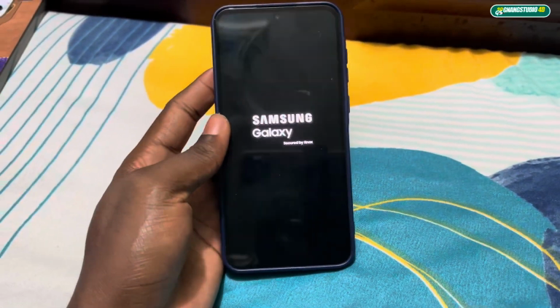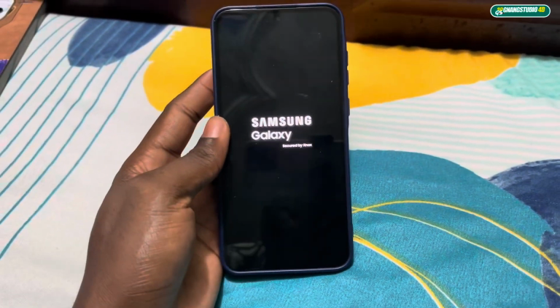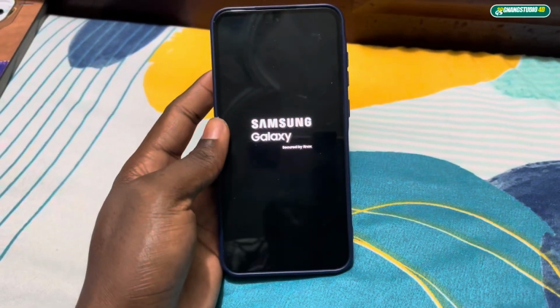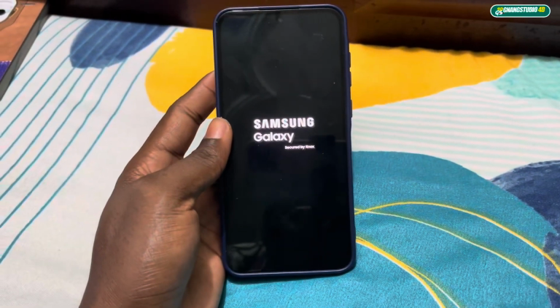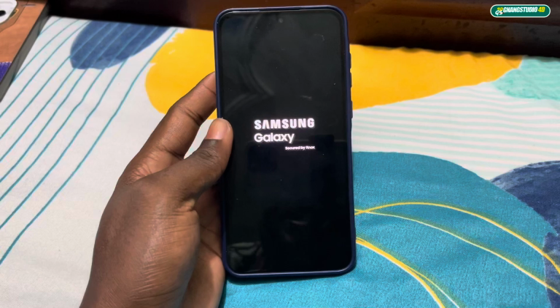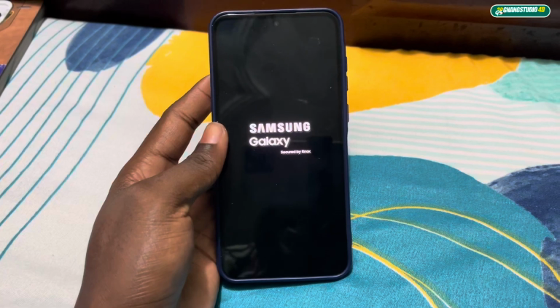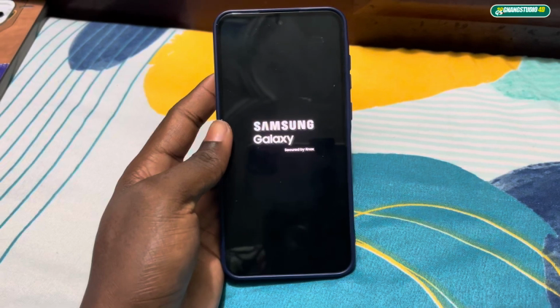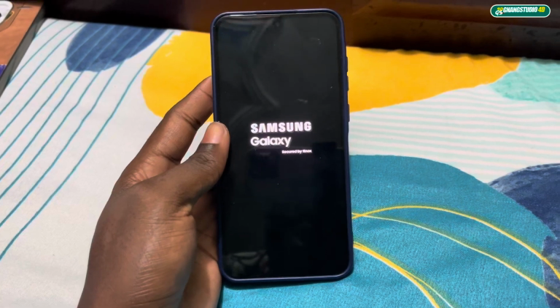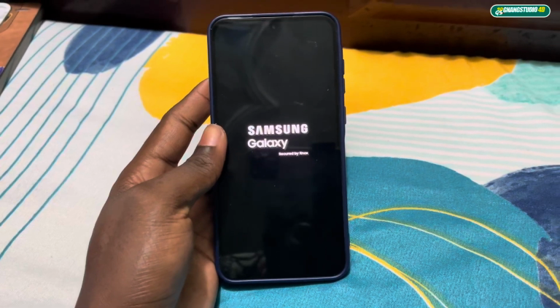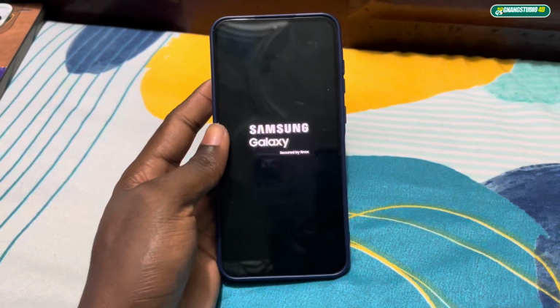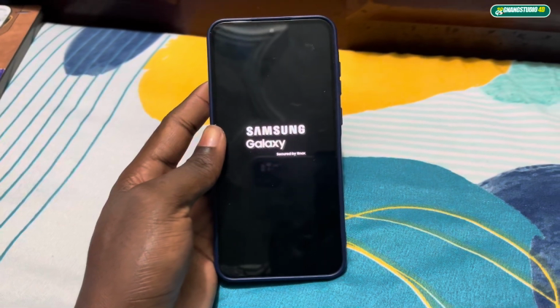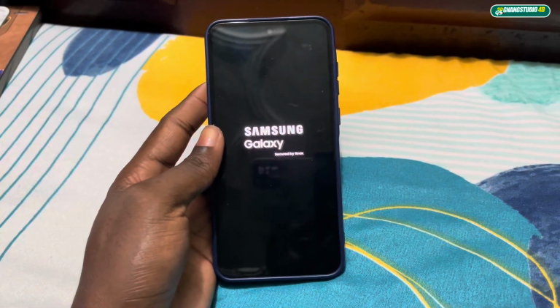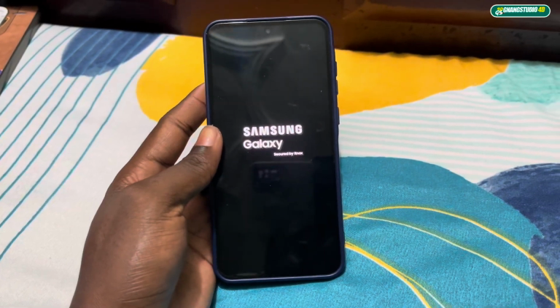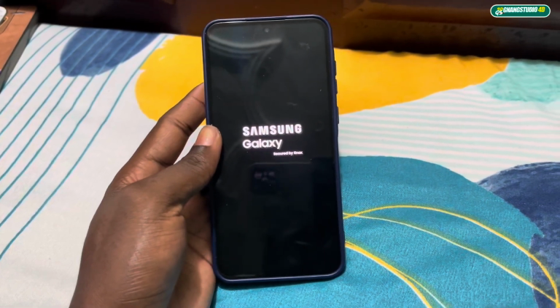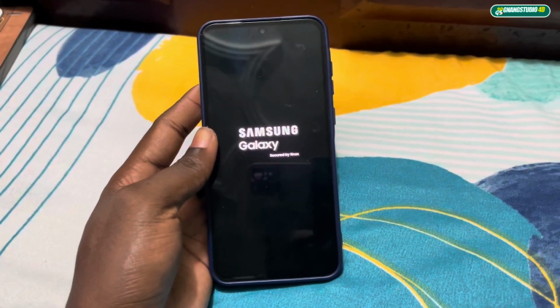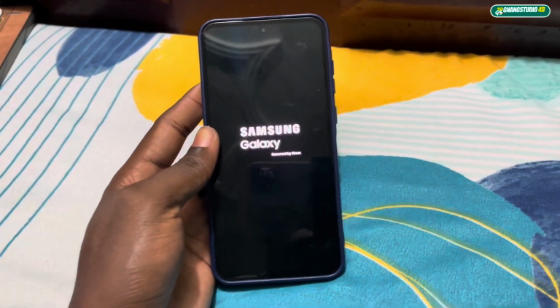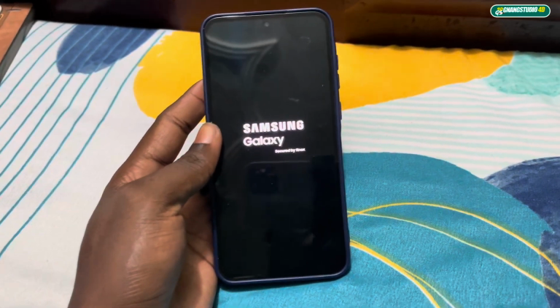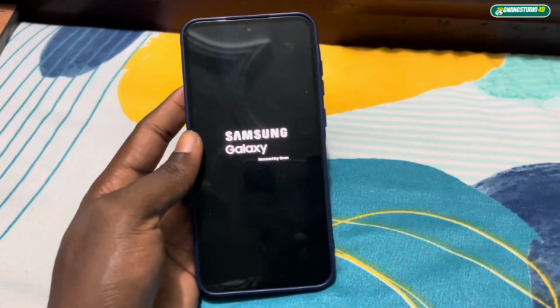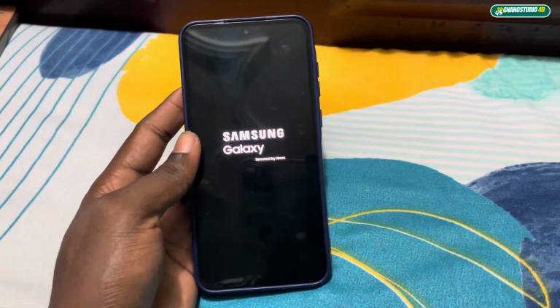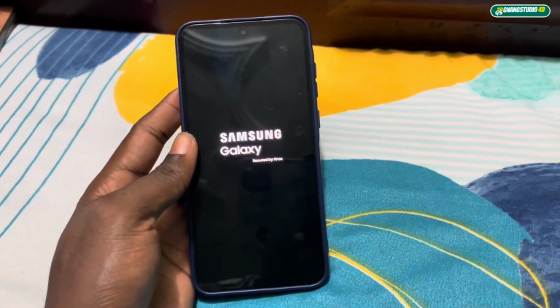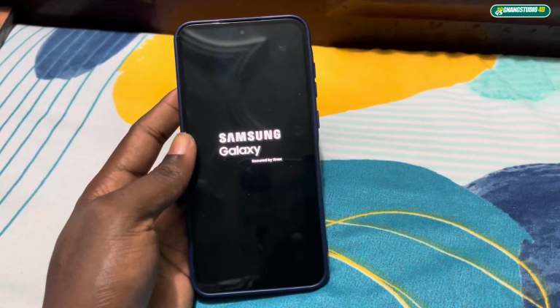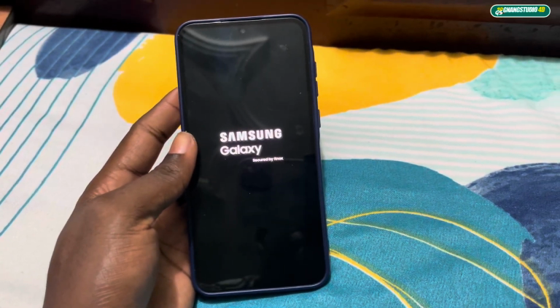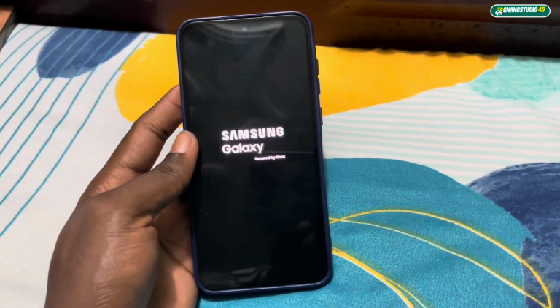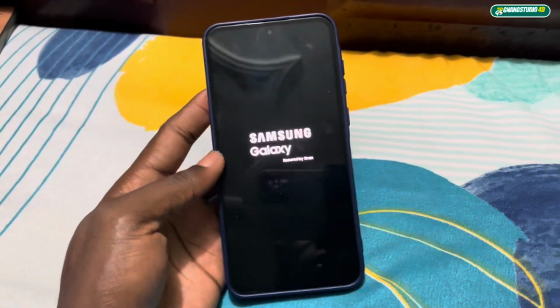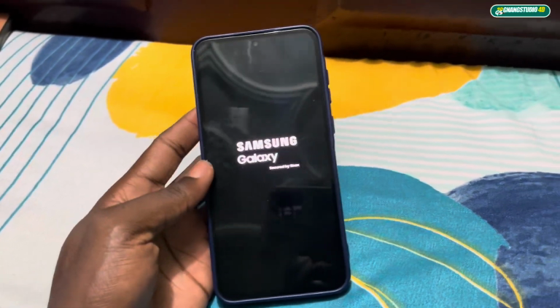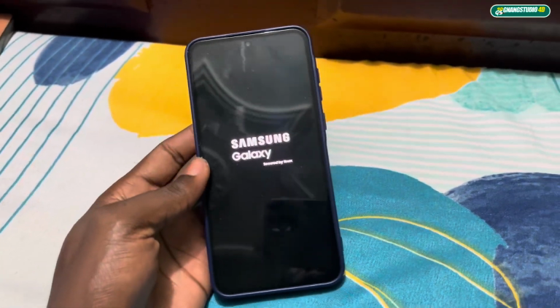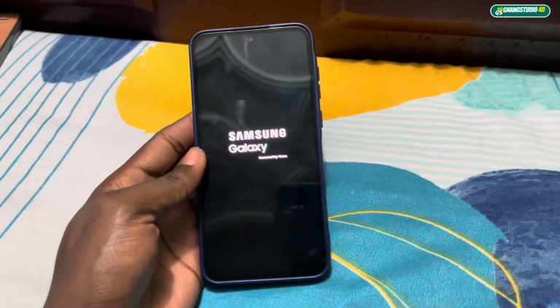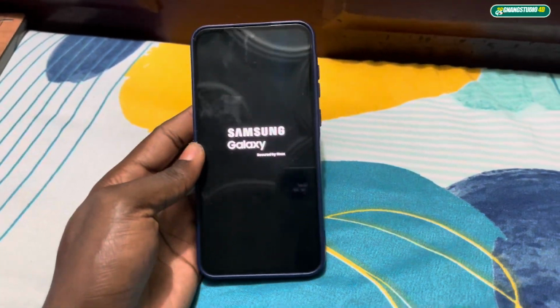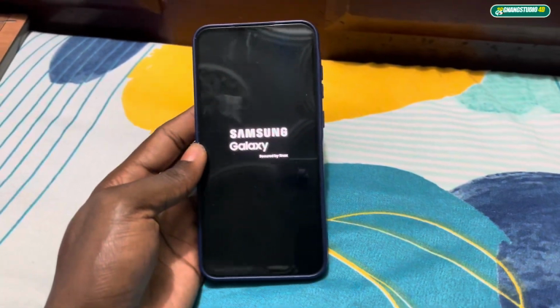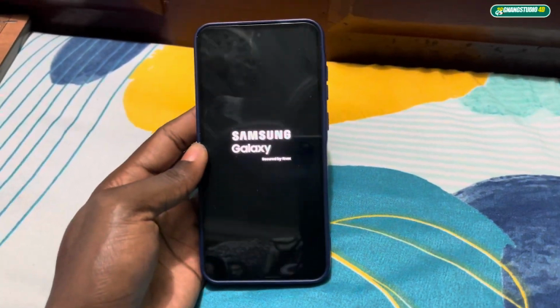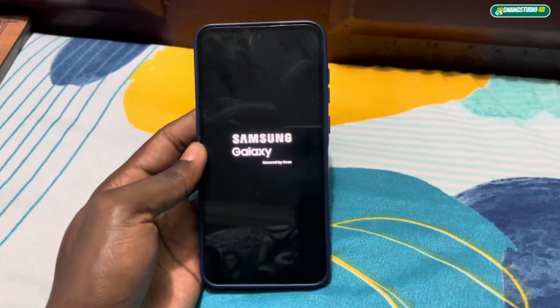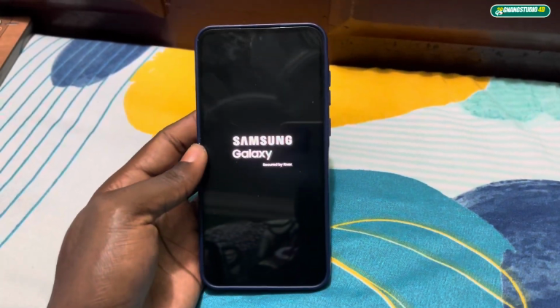I can see 'Samsung Galaxy' on the screen — this is the boot animation.